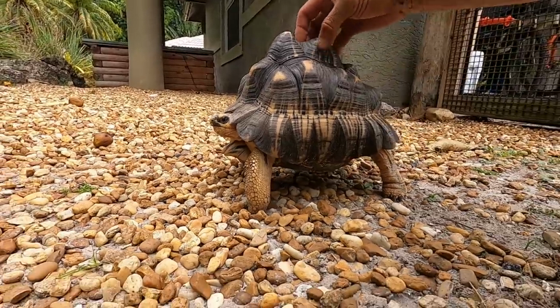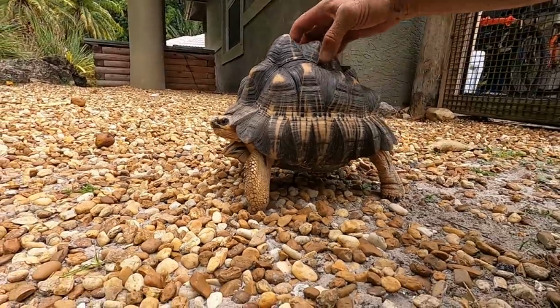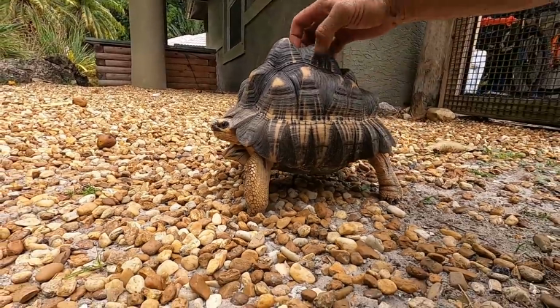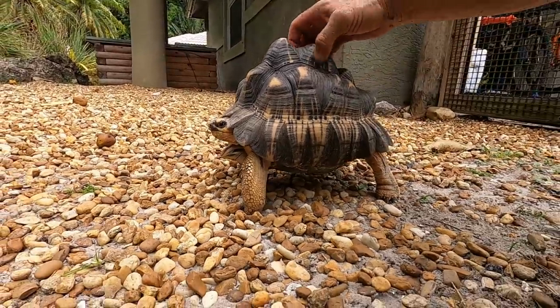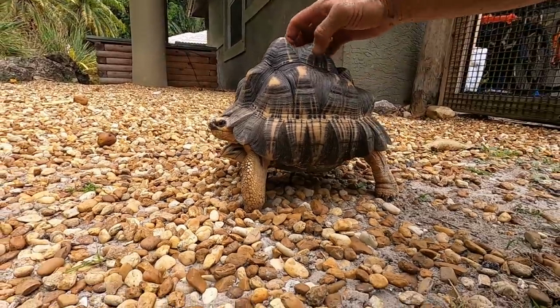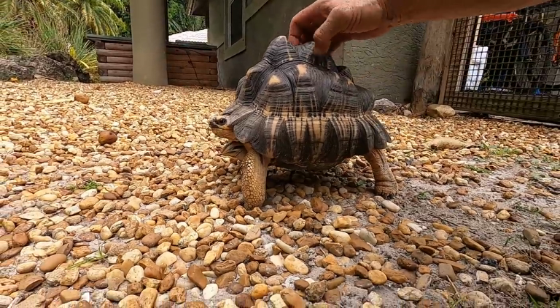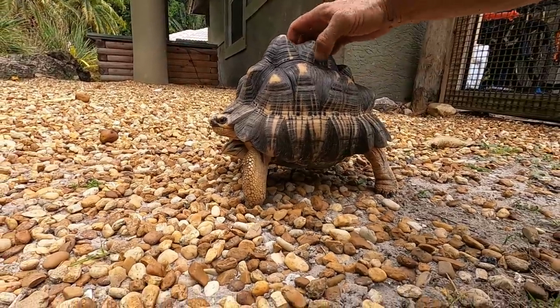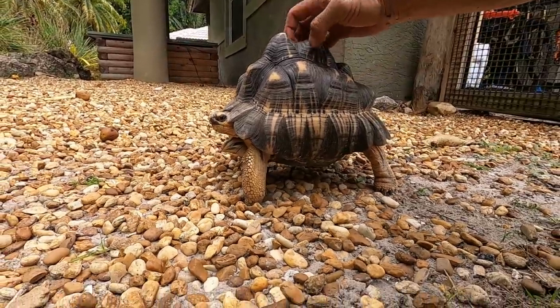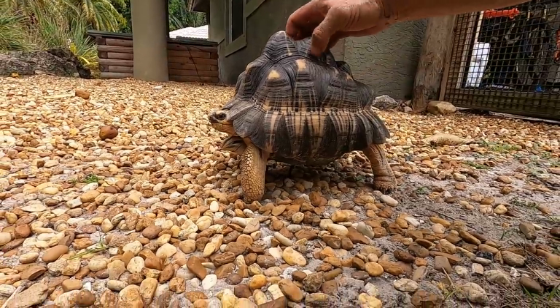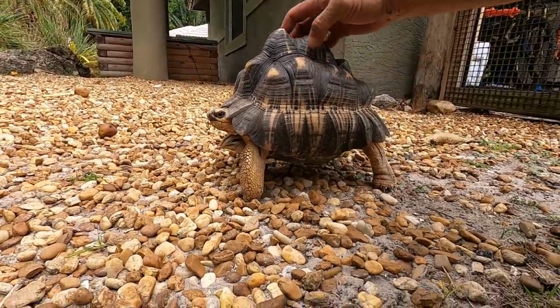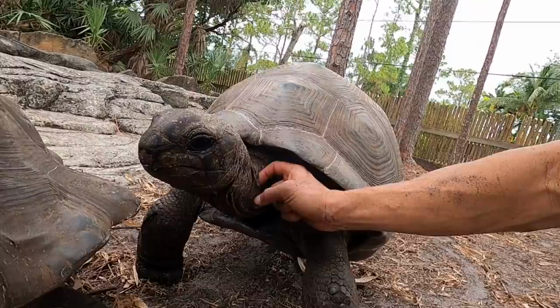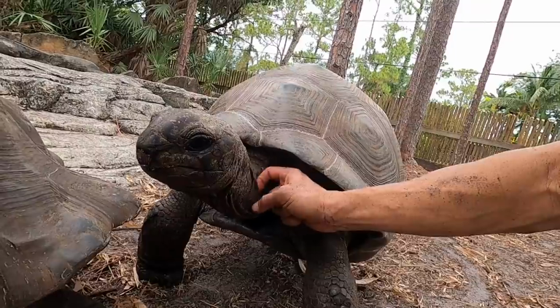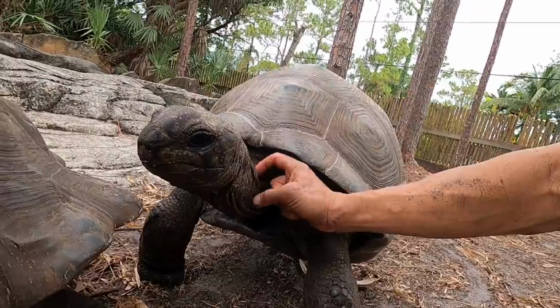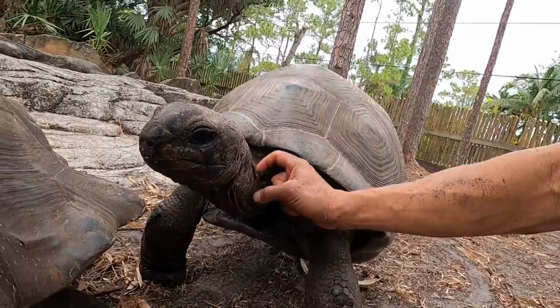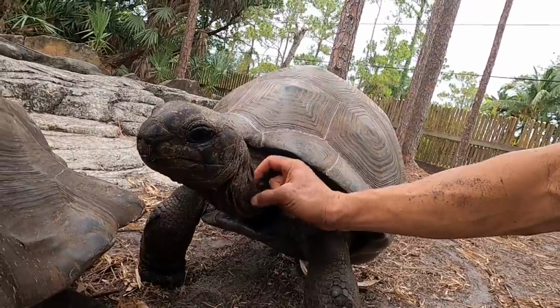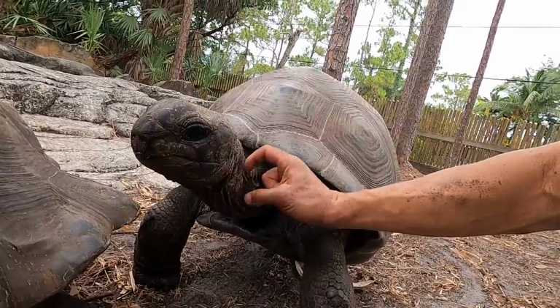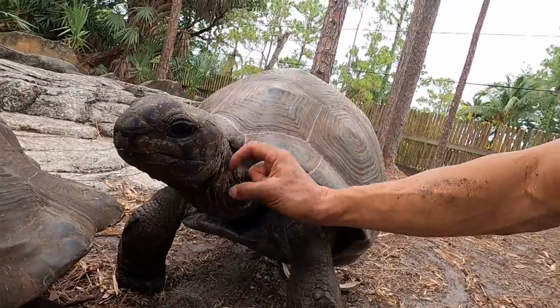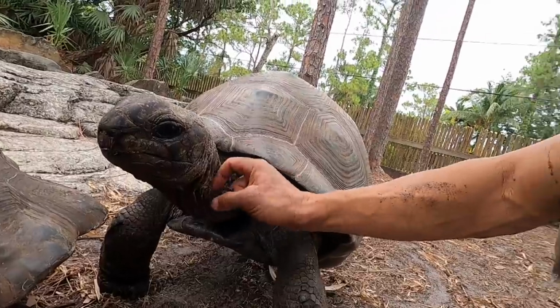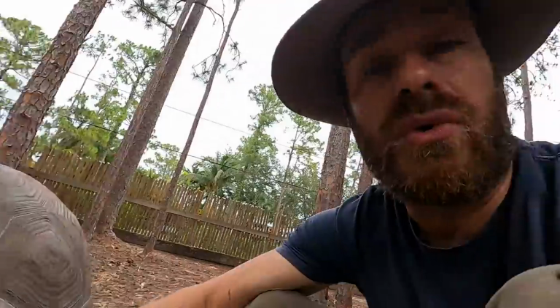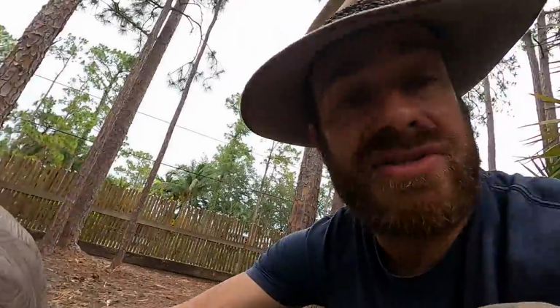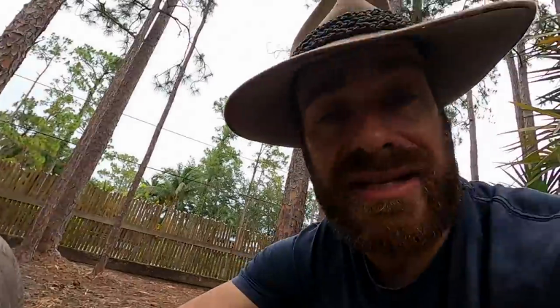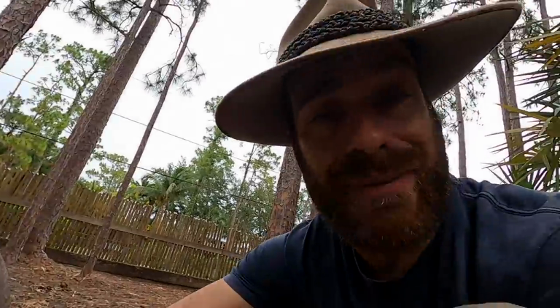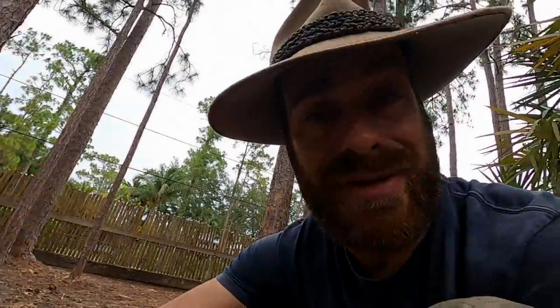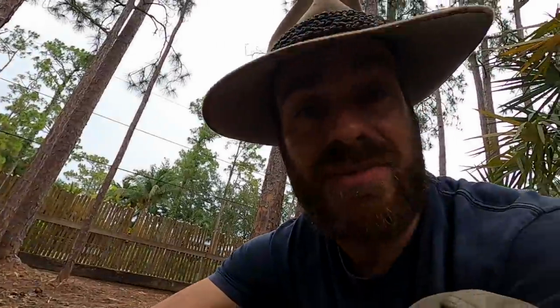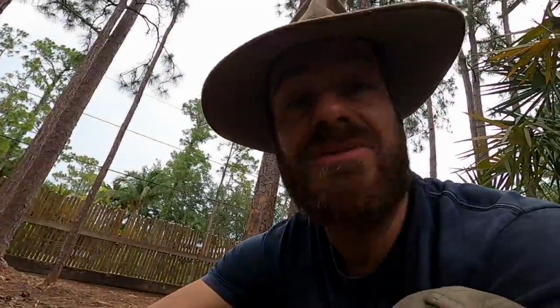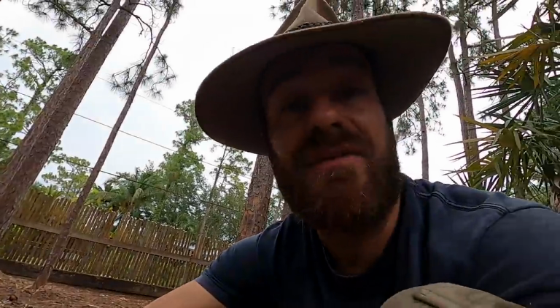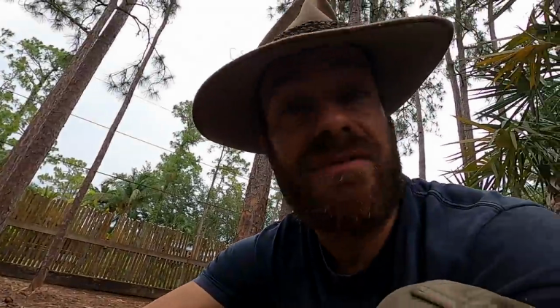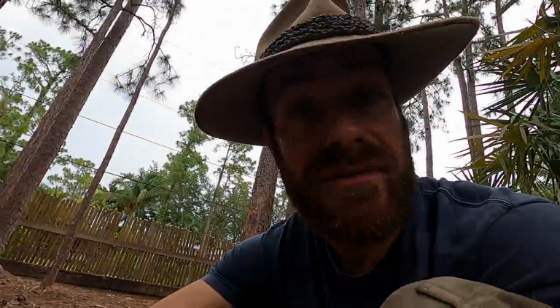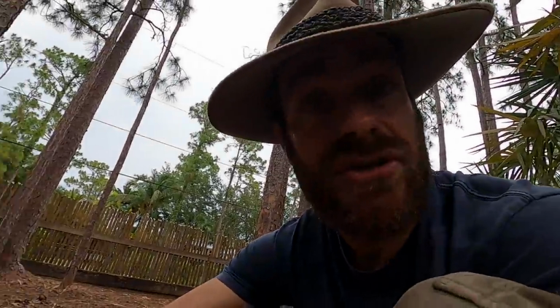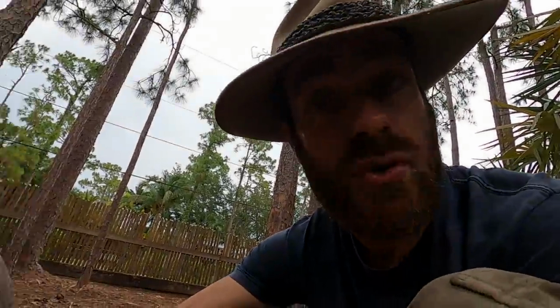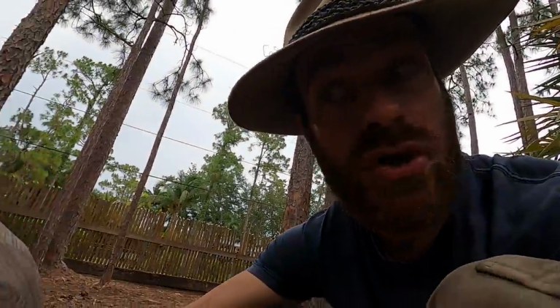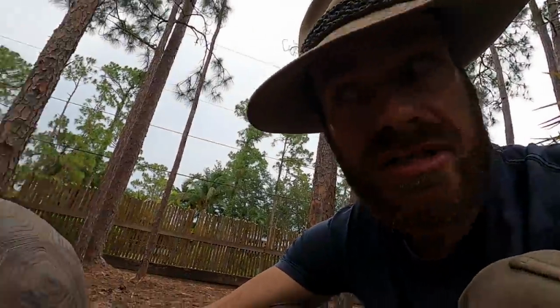Isn't that cool? She likes getting a little scratchy. This guy right here, don't tell anyone else.